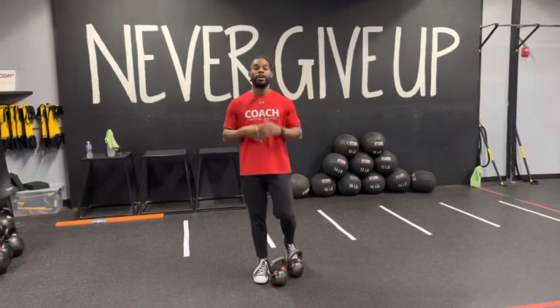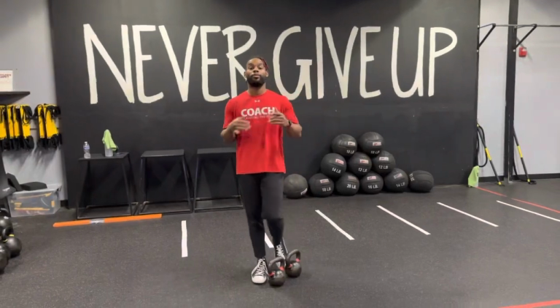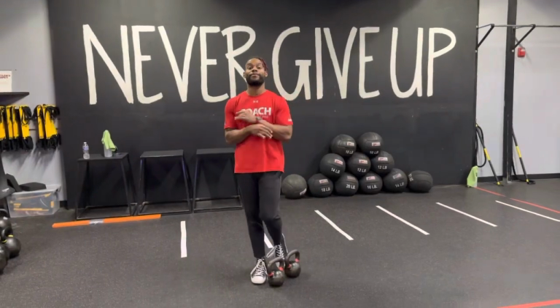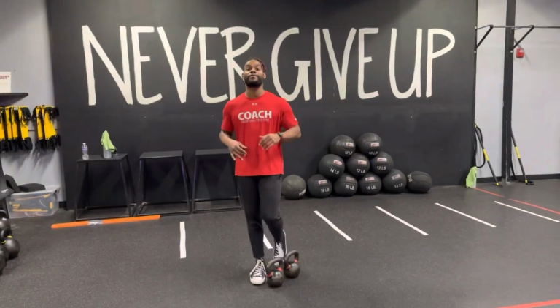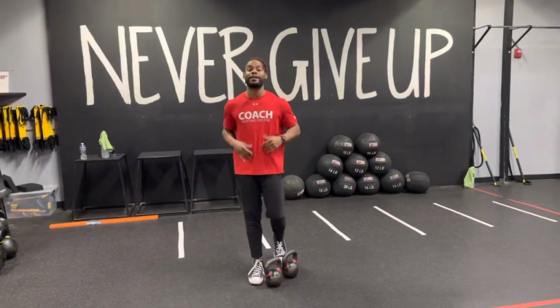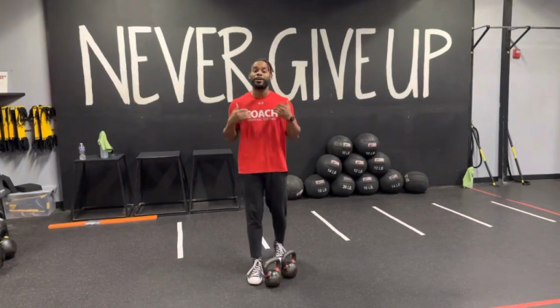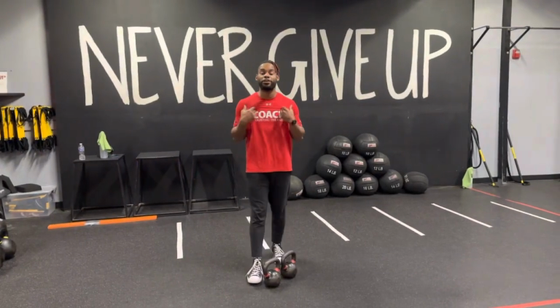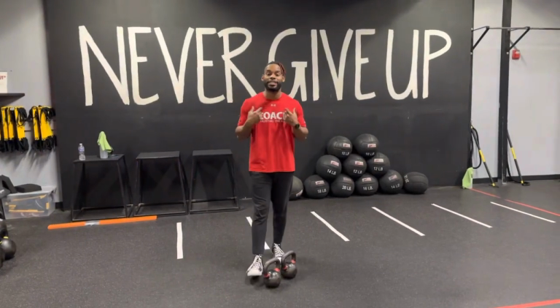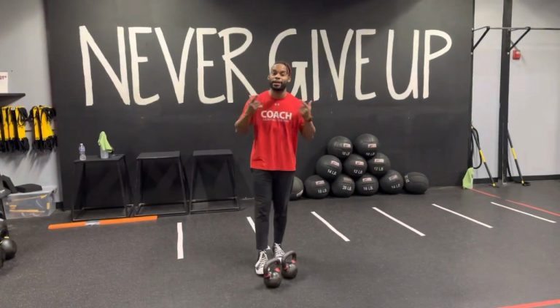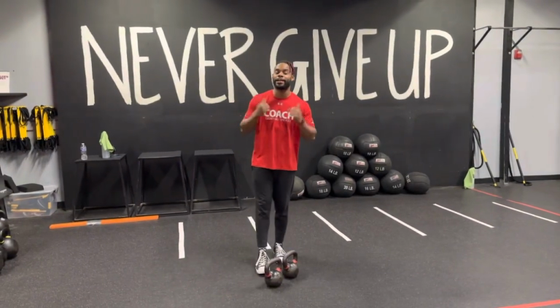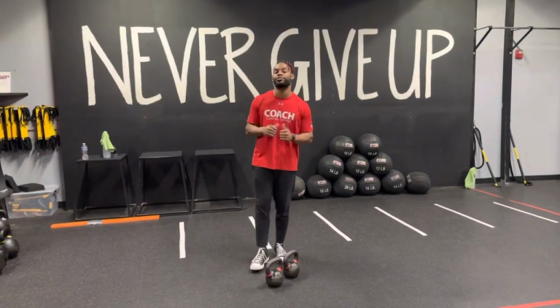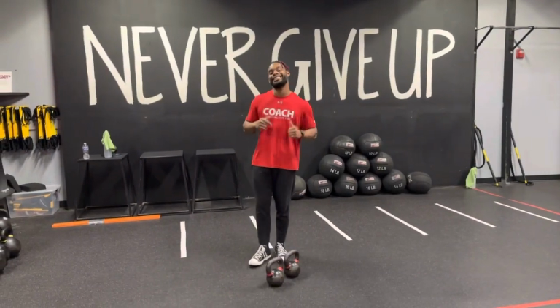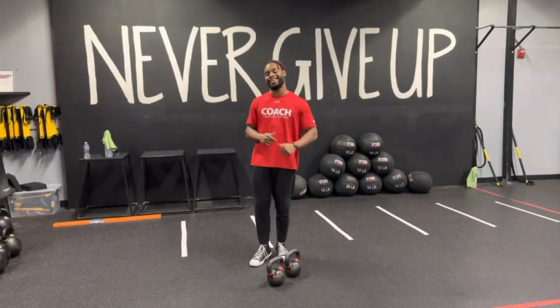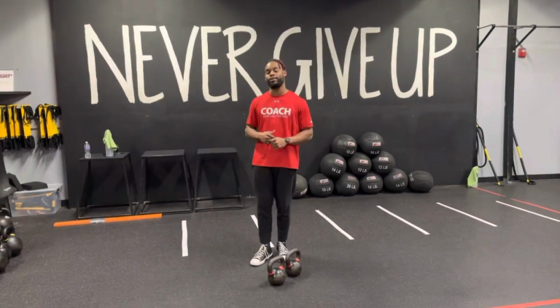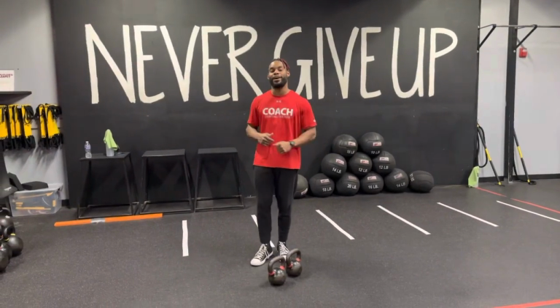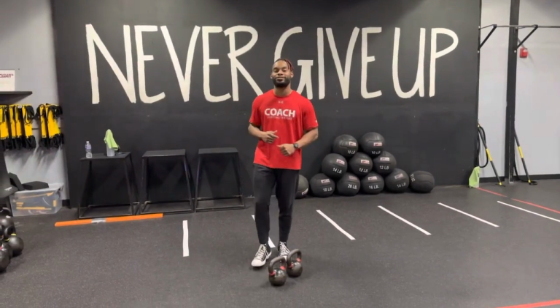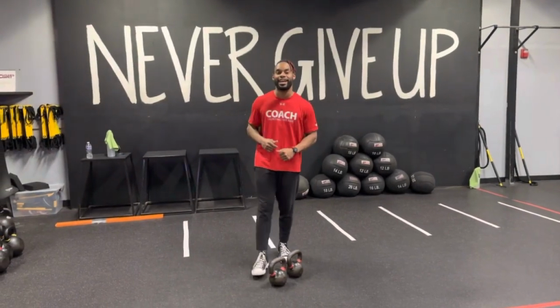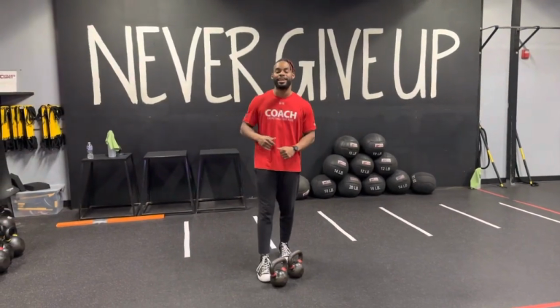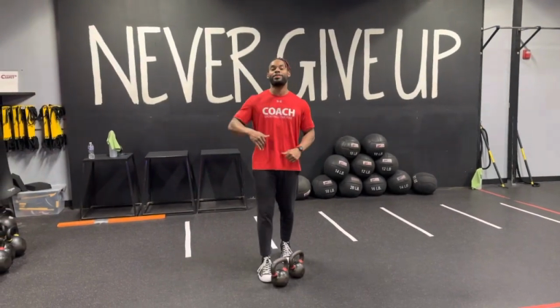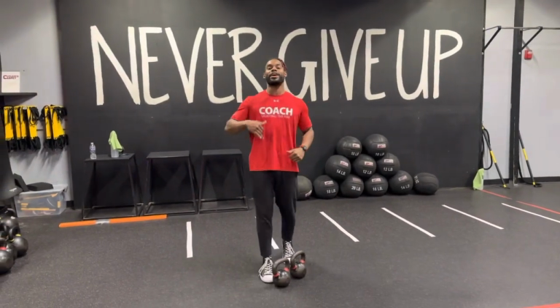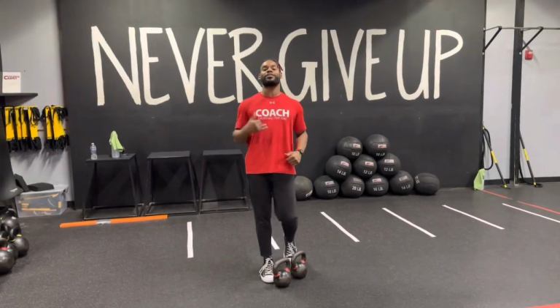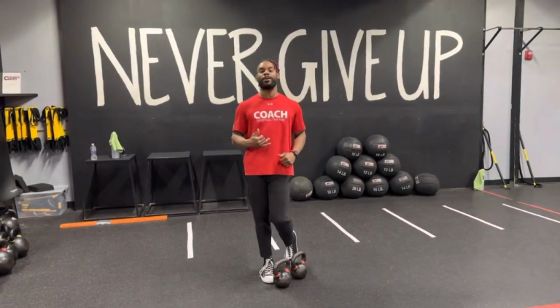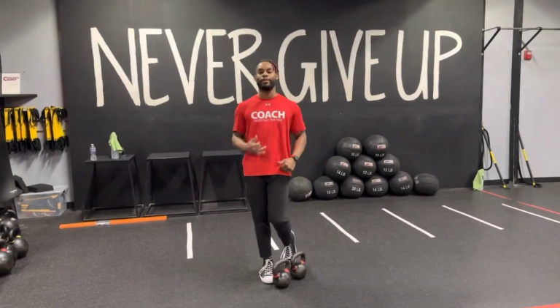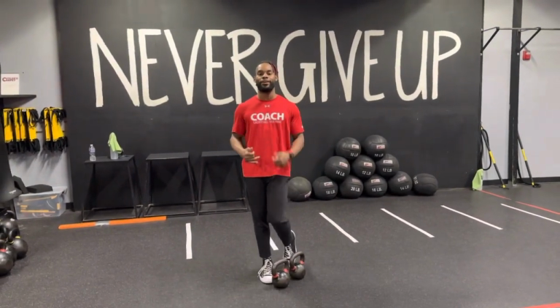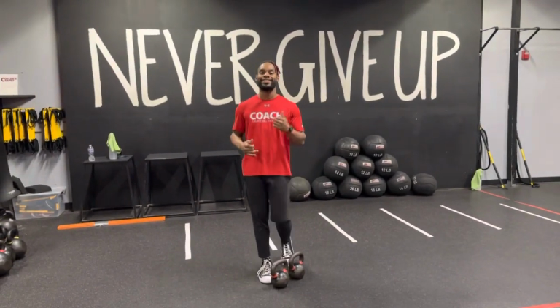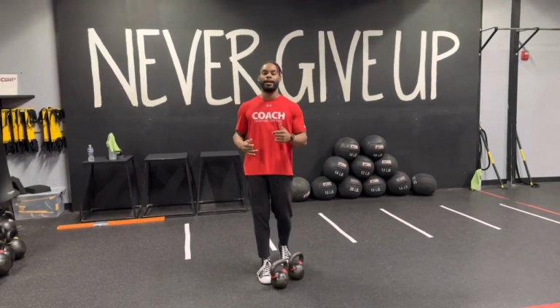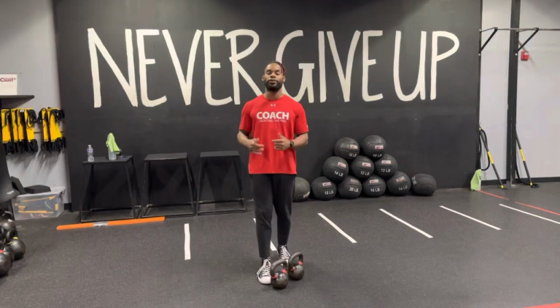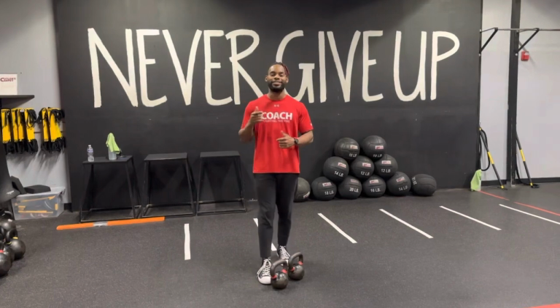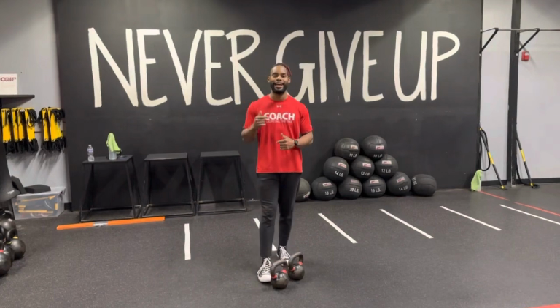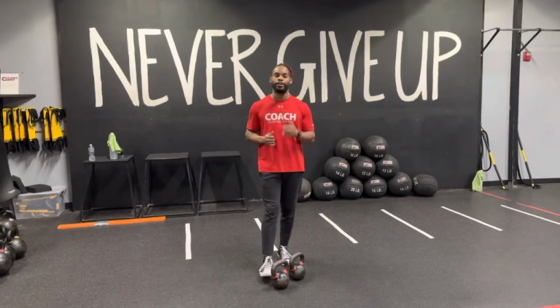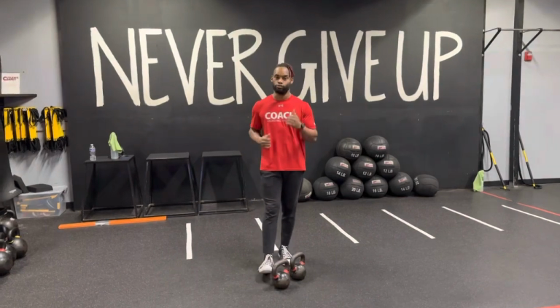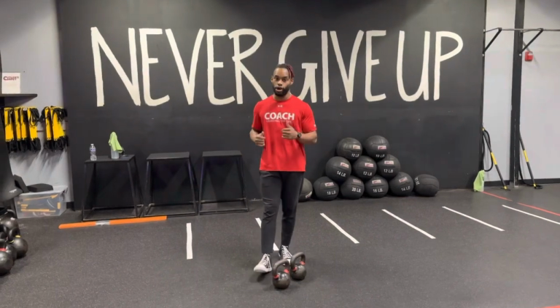What up FitFam? Coach Sam coming at you with a kettlebell exercise. We've got your kettlebell double dead row.